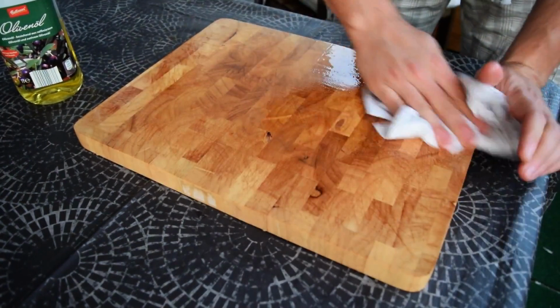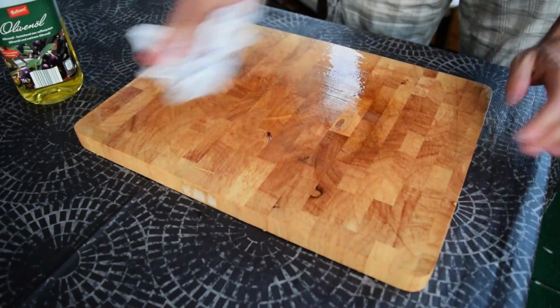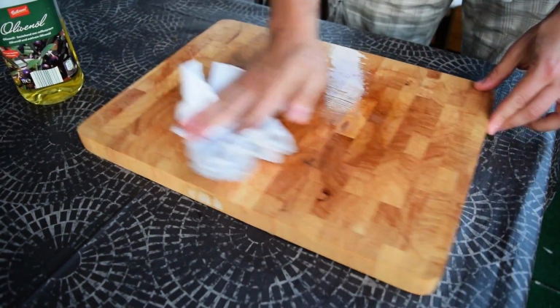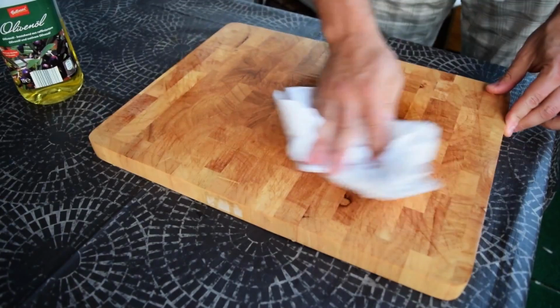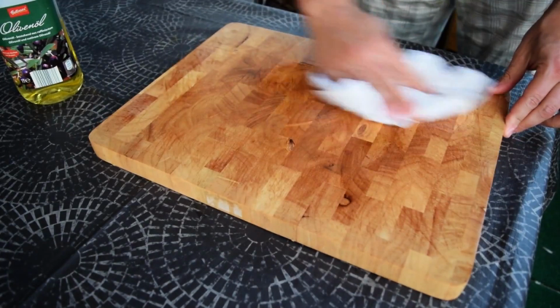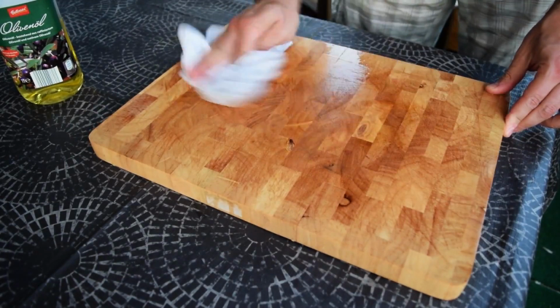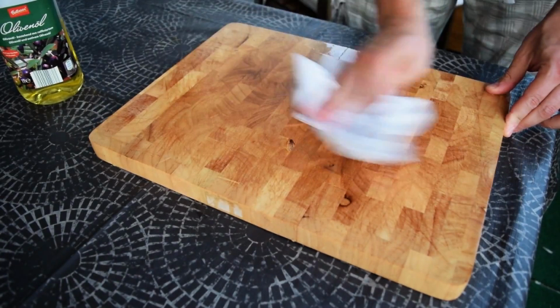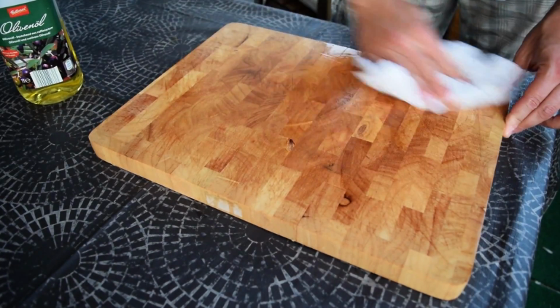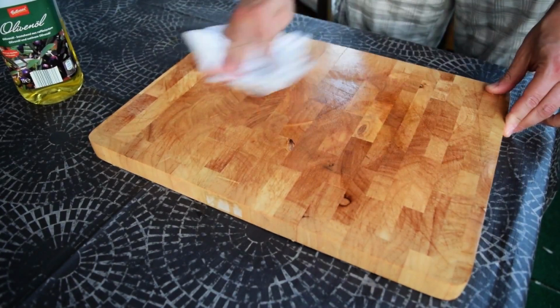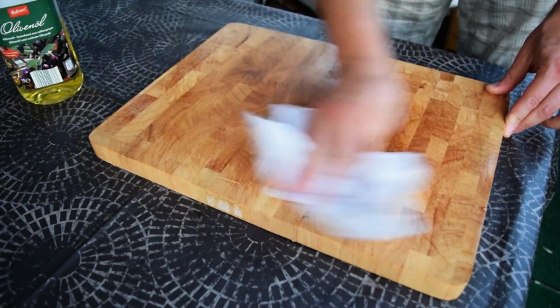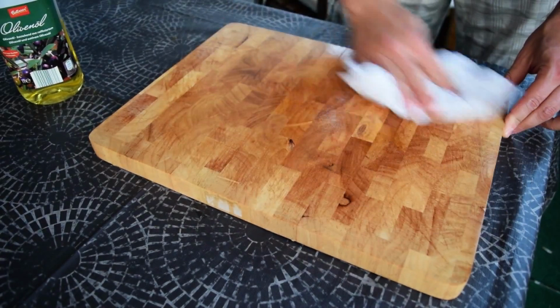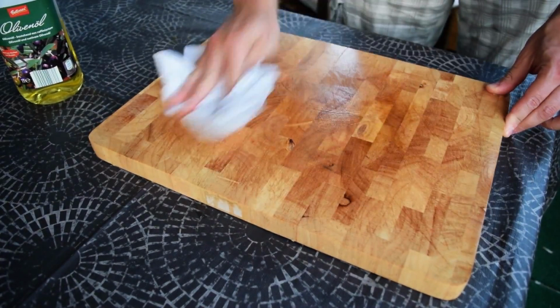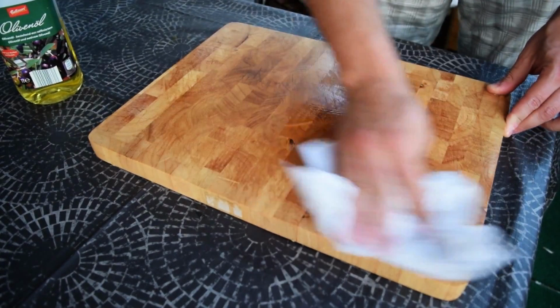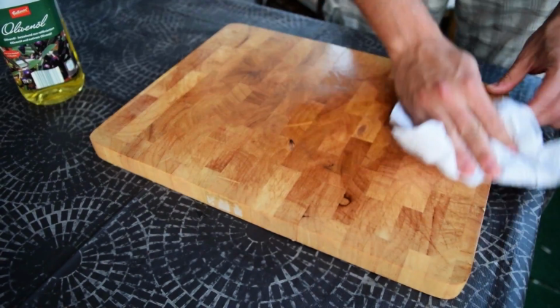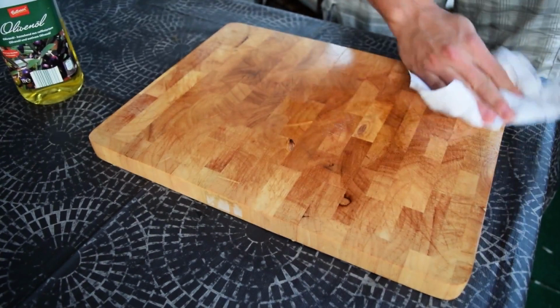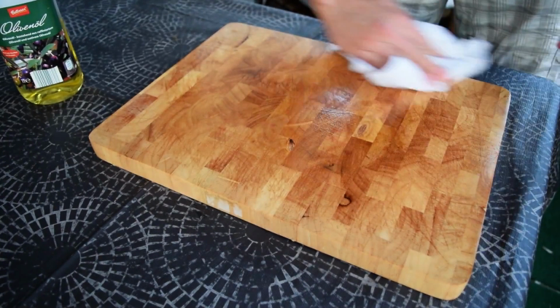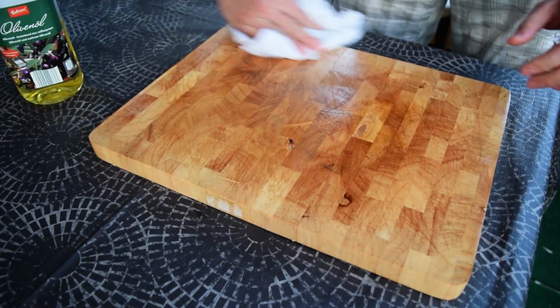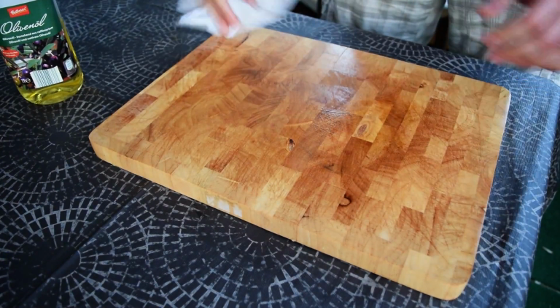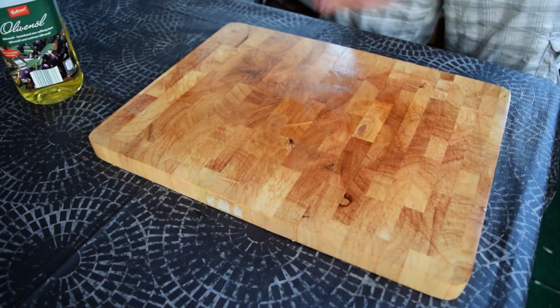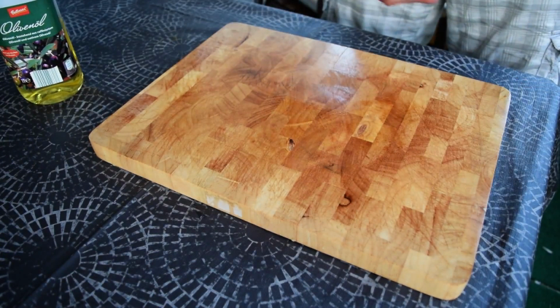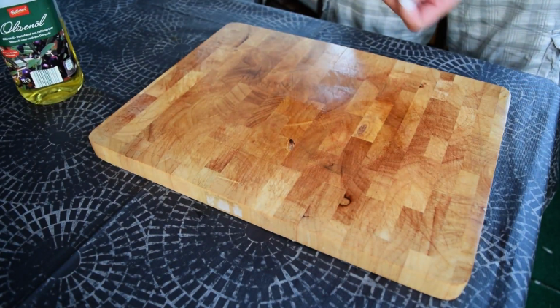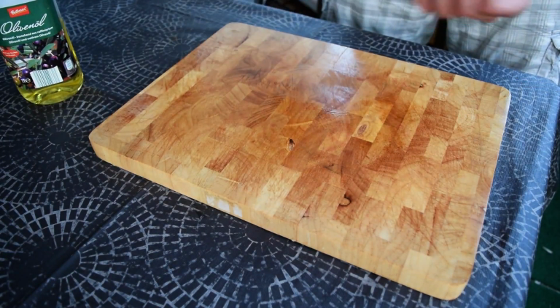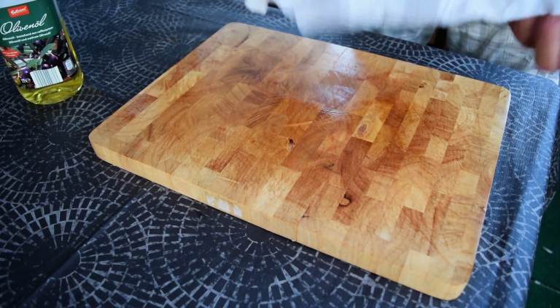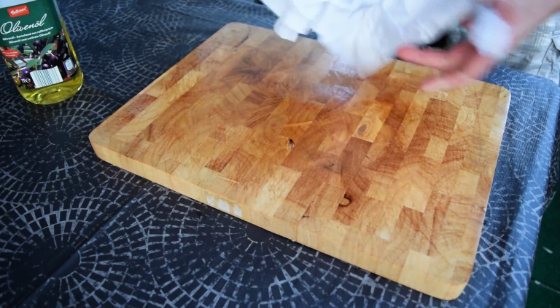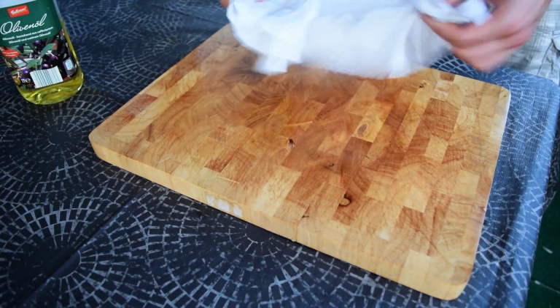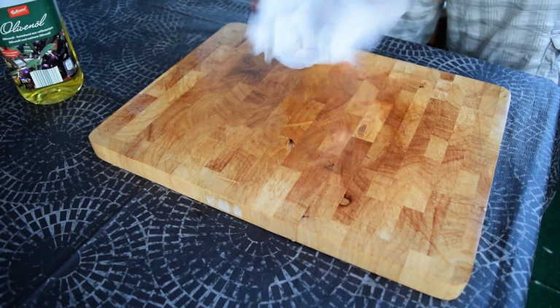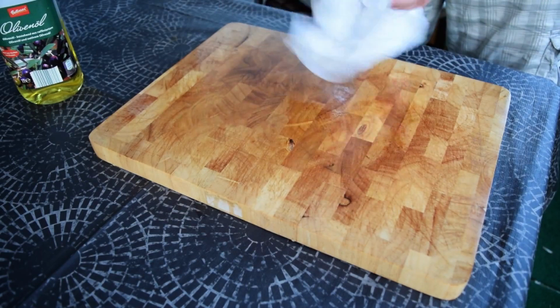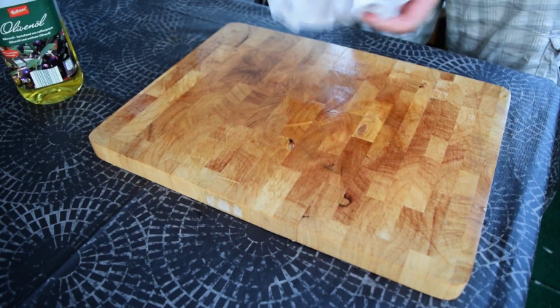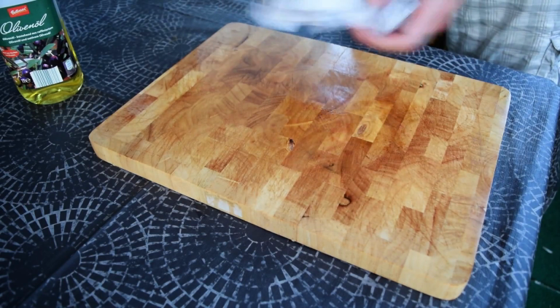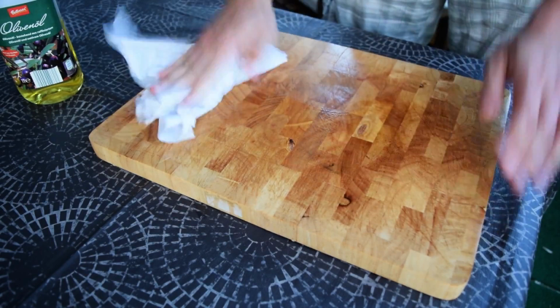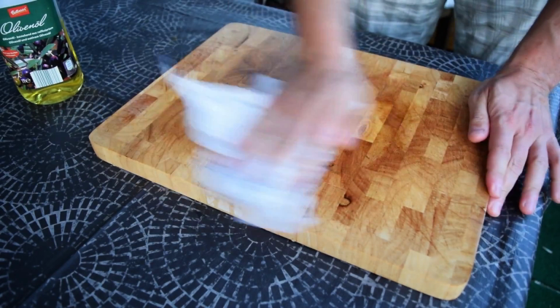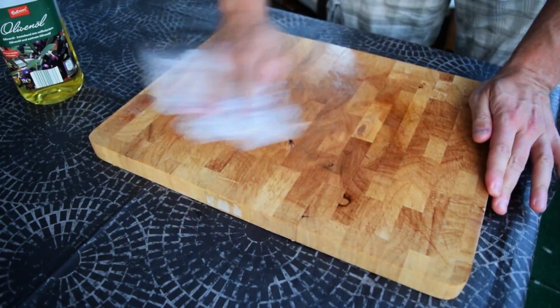Then leave it on for a few hours, and following that wipe the remaining oil. Repeat this every 2-3 months for the best result.